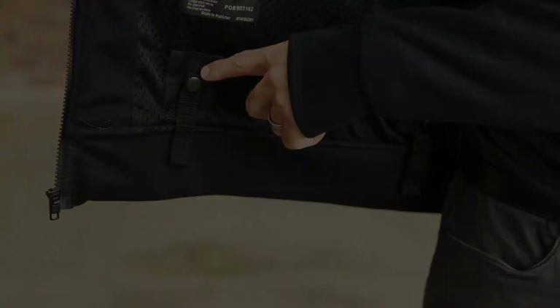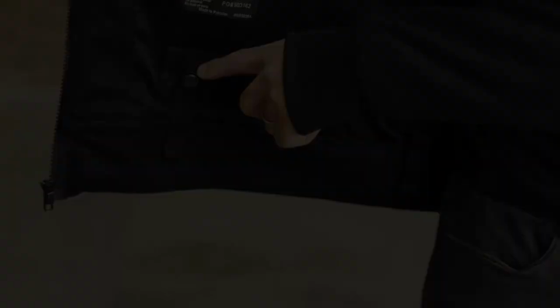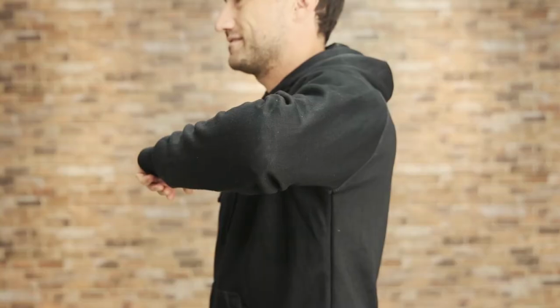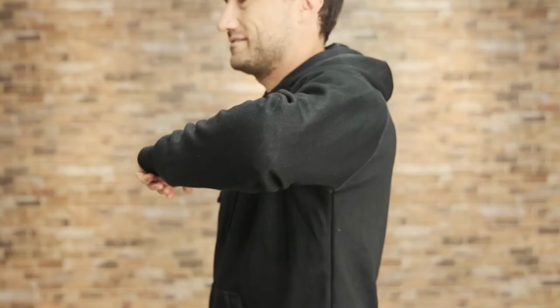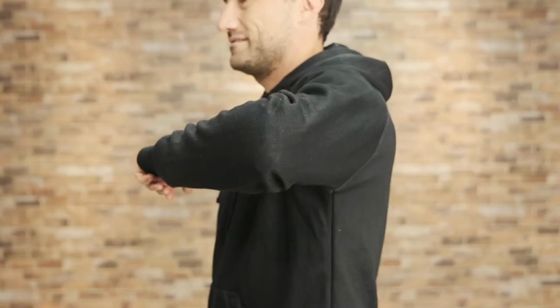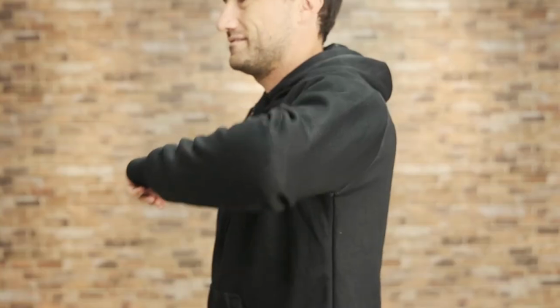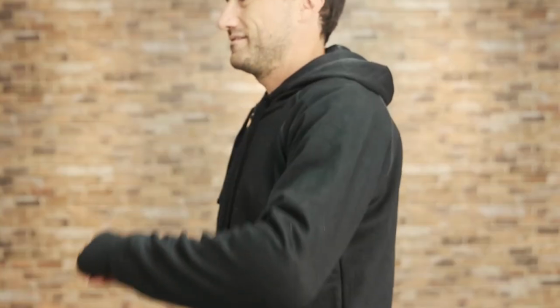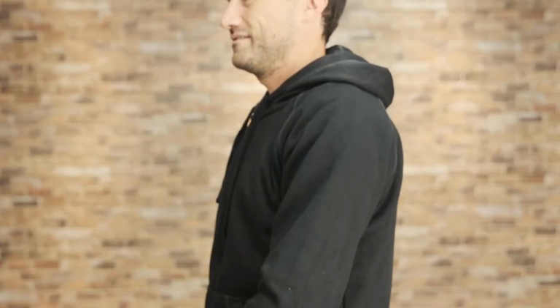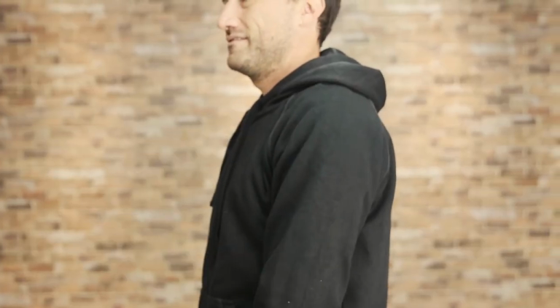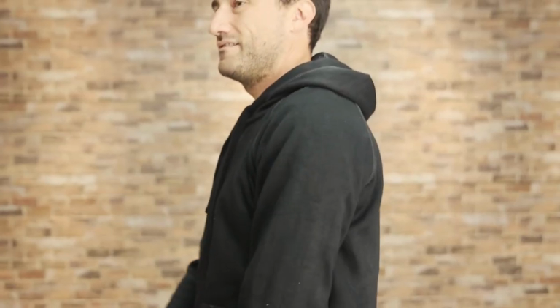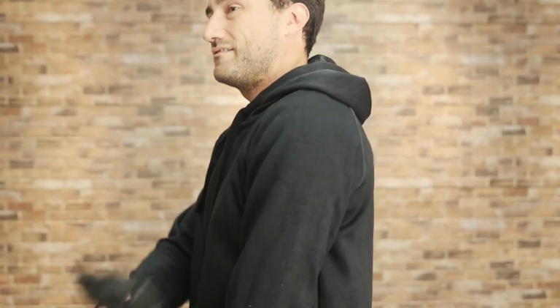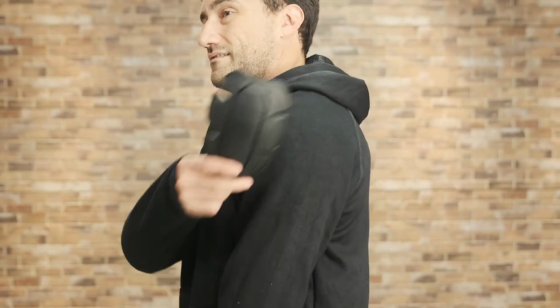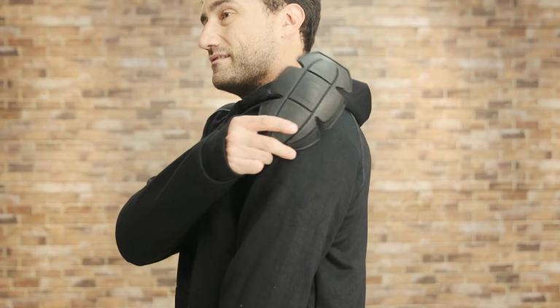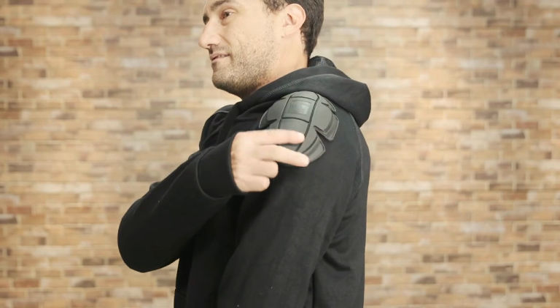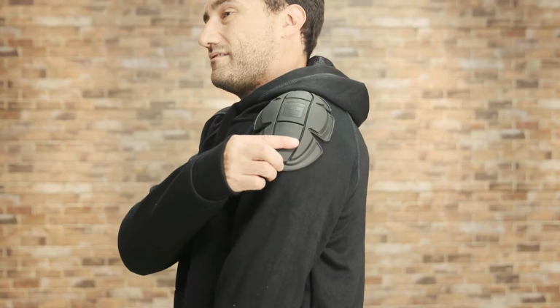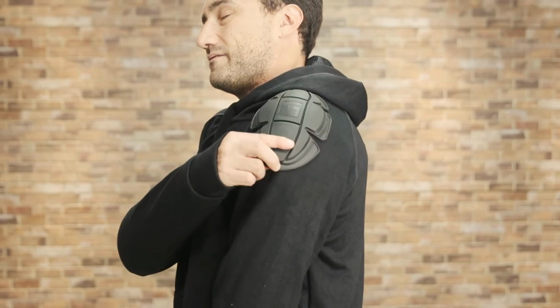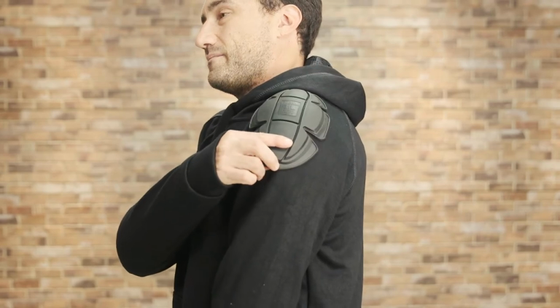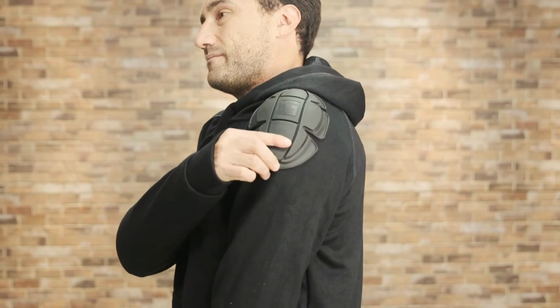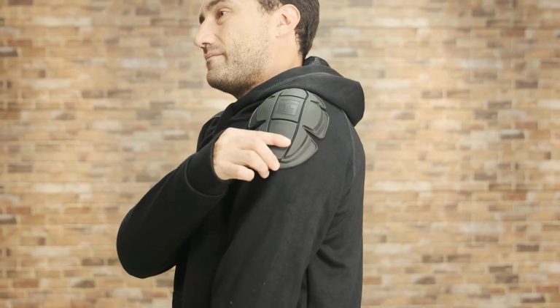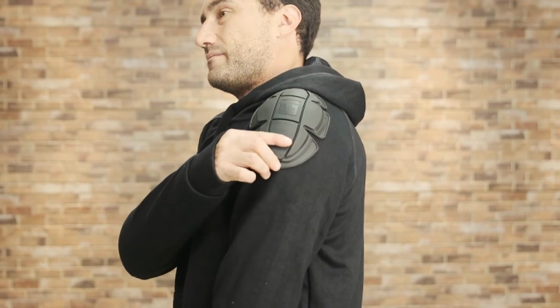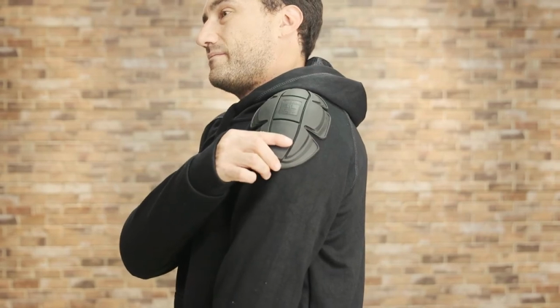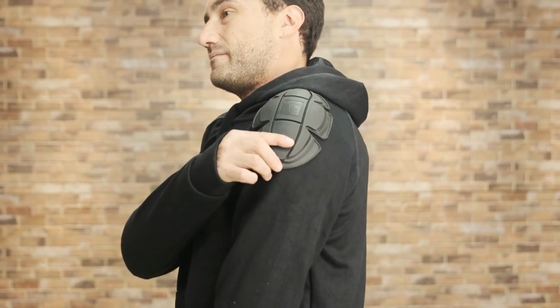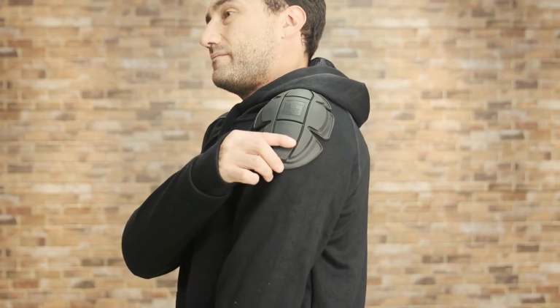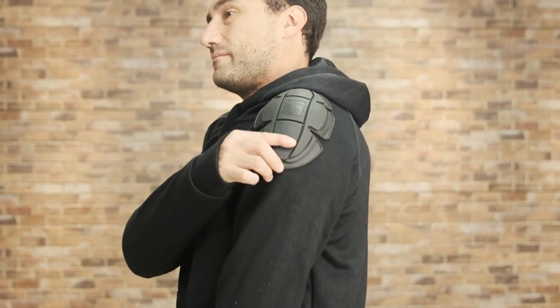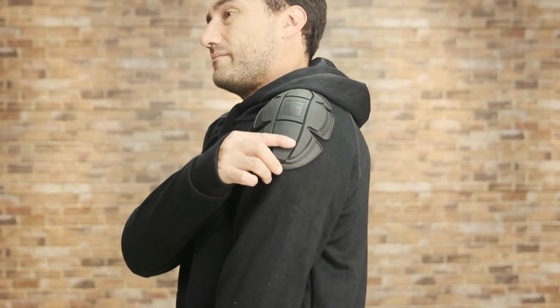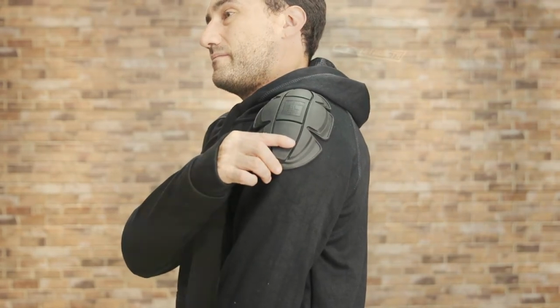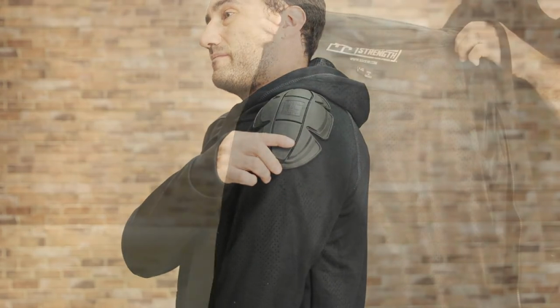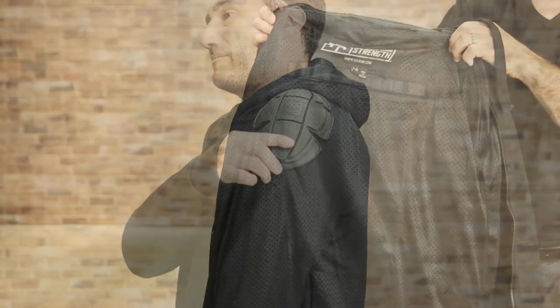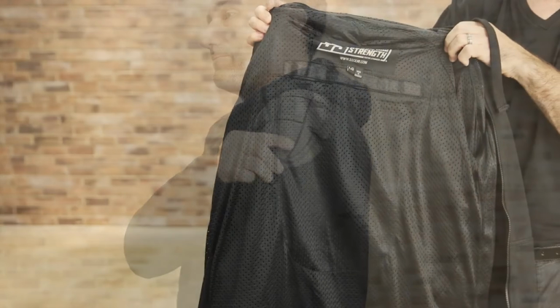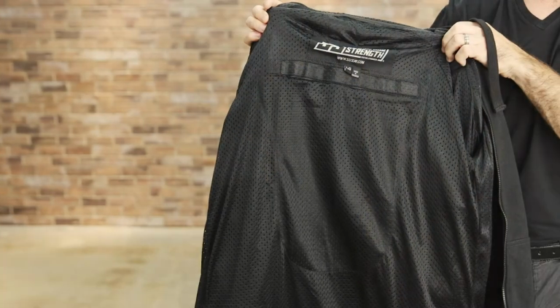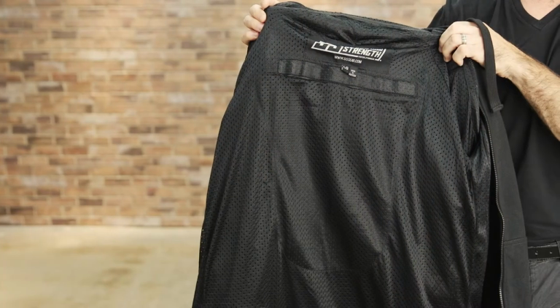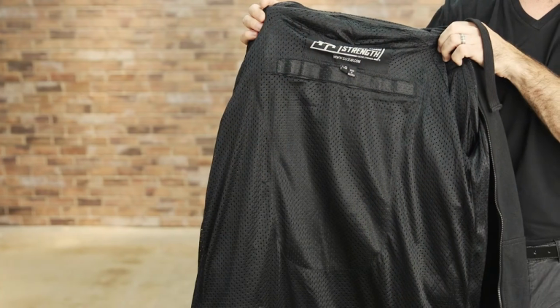The hoodie is equipped with Vault CE approved shoulder and elbow protectors and has a pocket in the back for a spine protector as well.